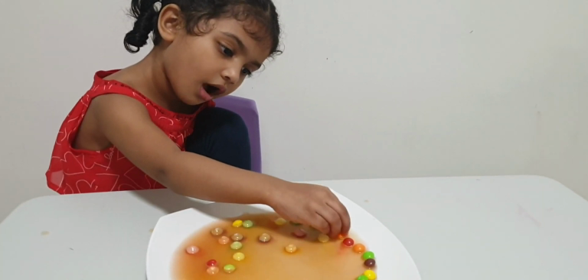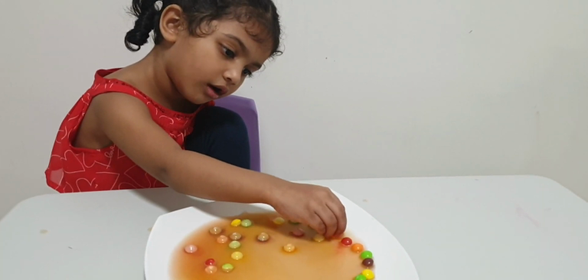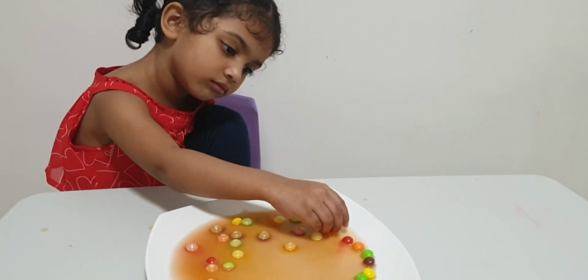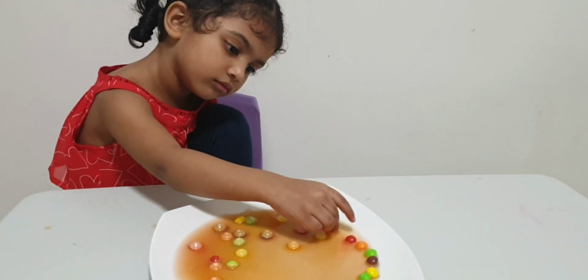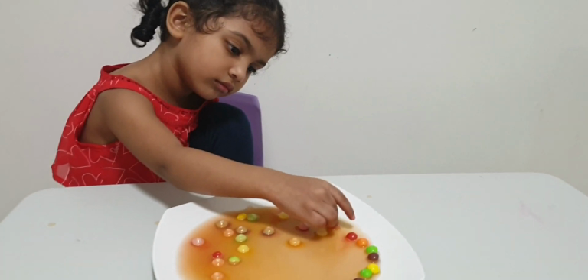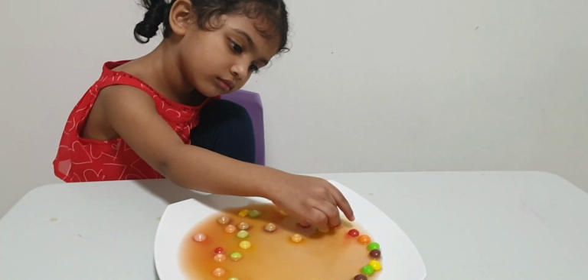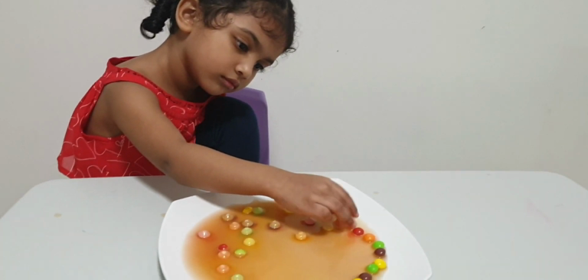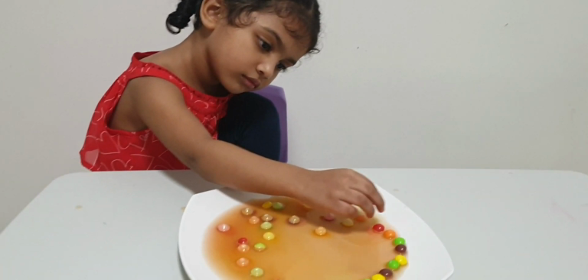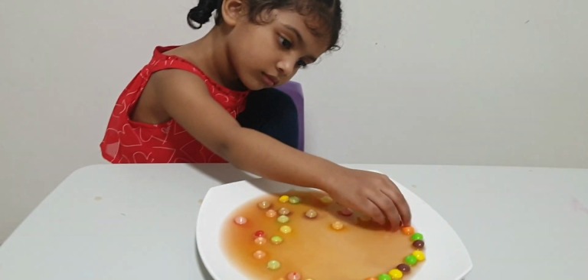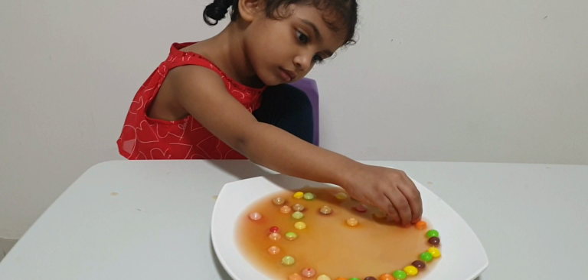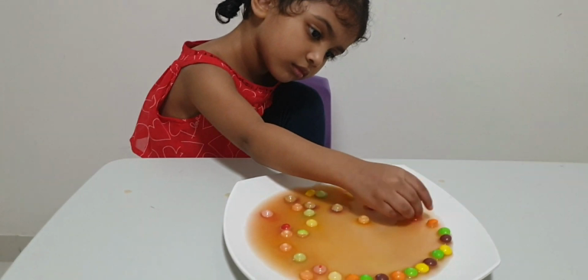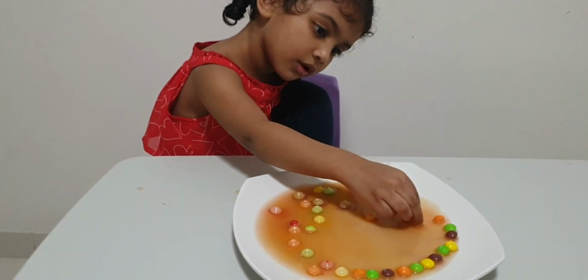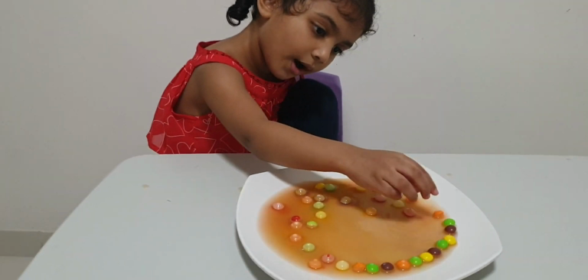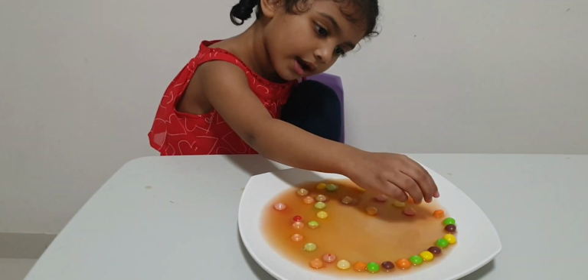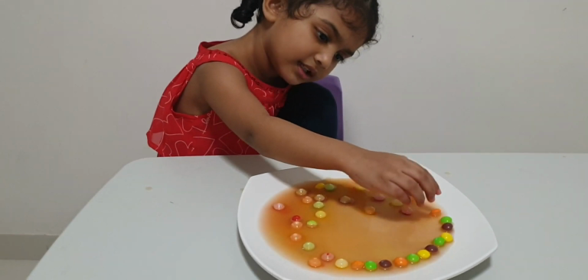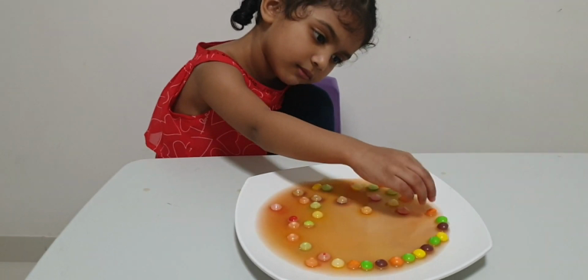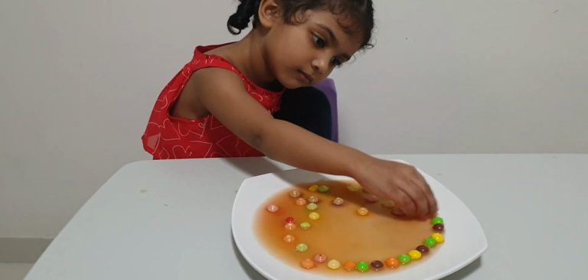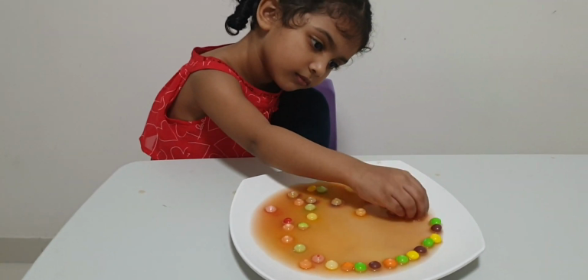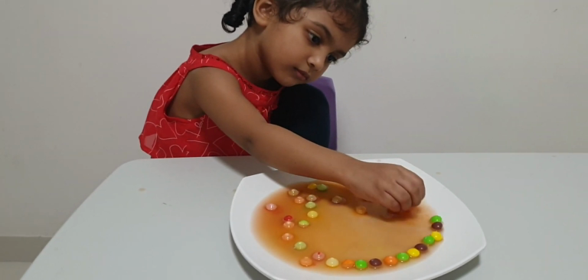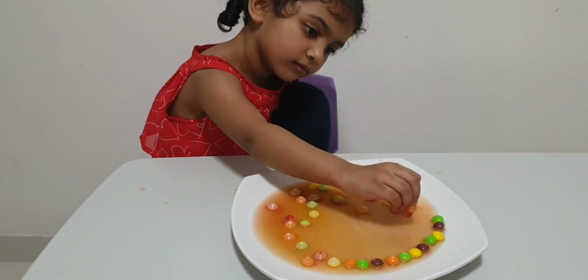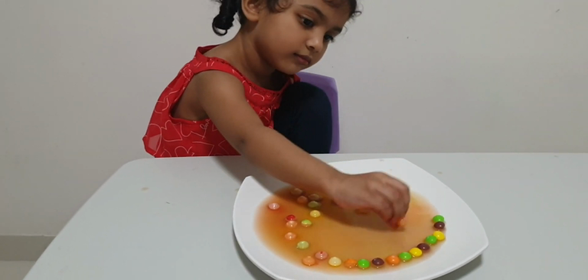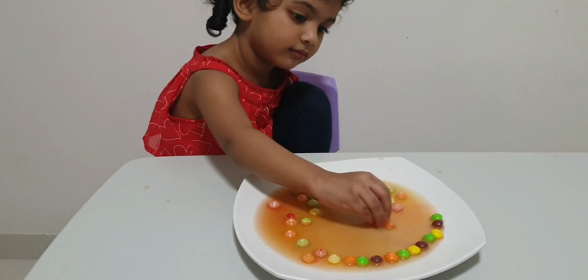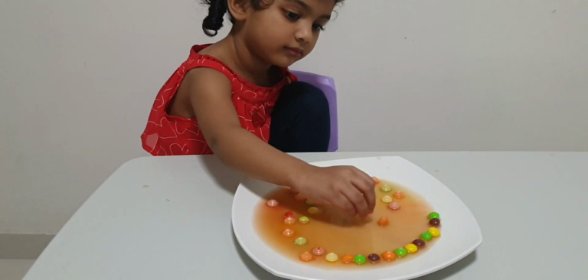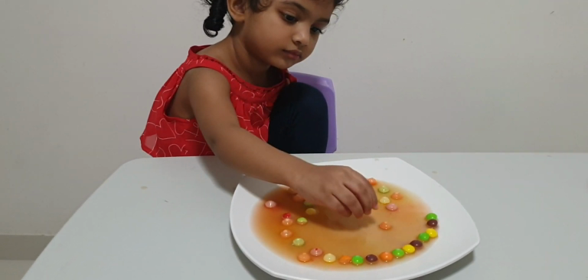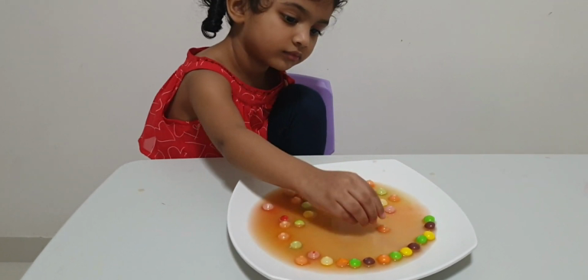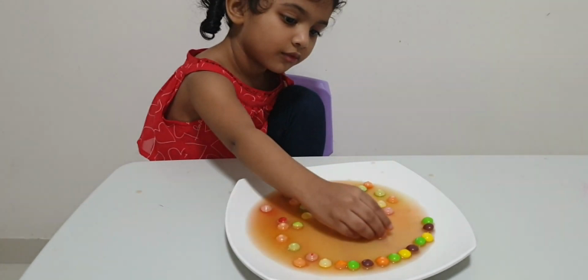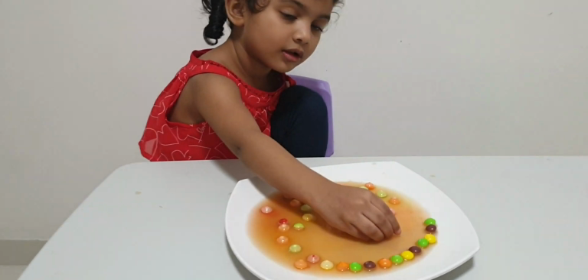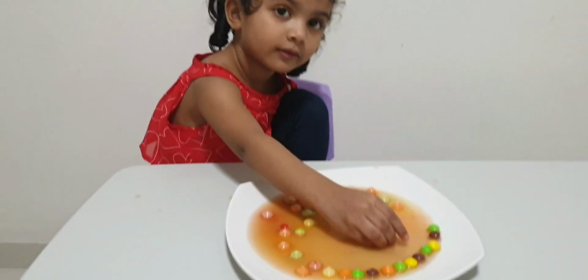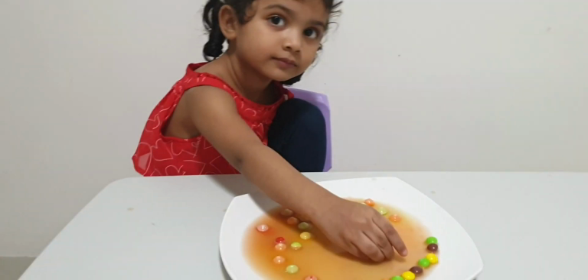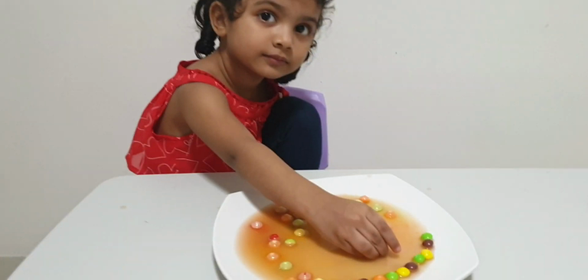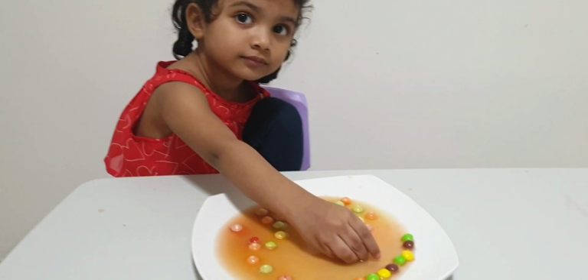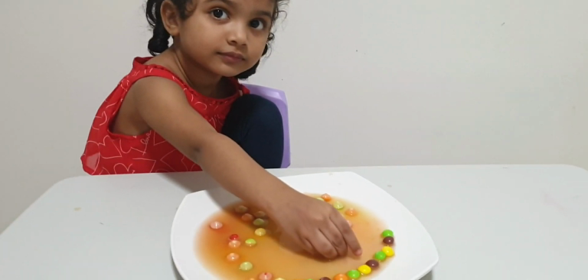Because all the colors dissolve in the water, so they become white. So you like the rainbow?